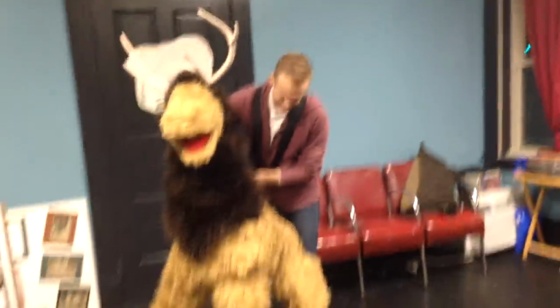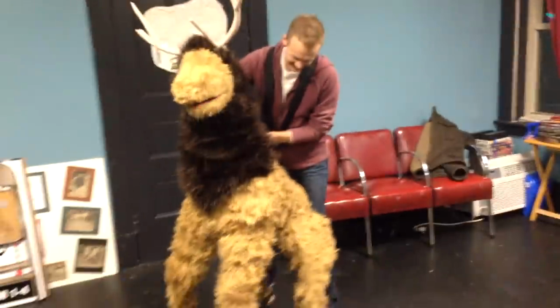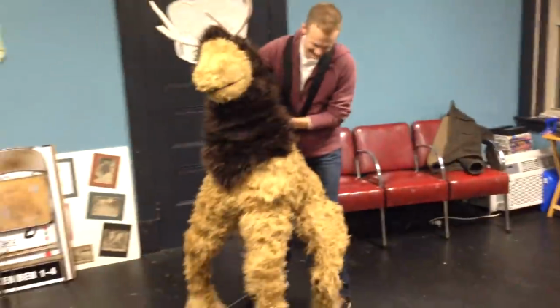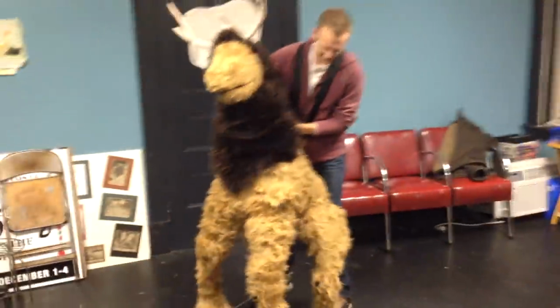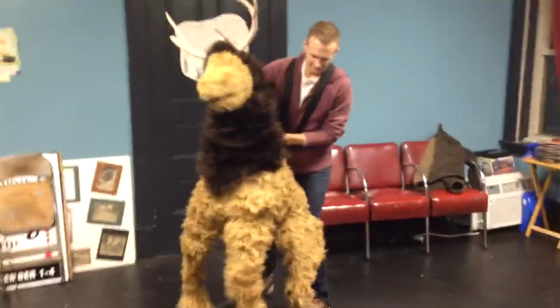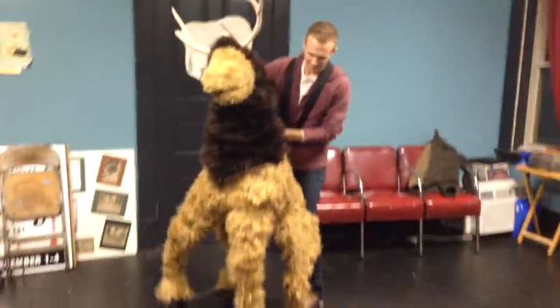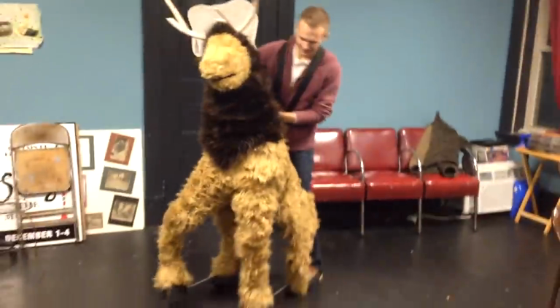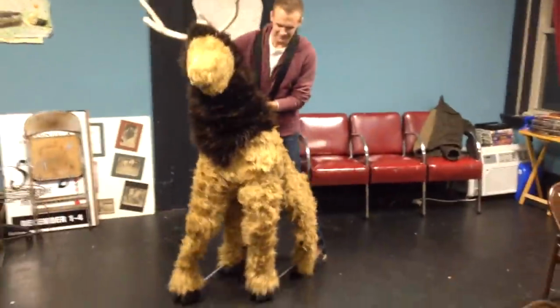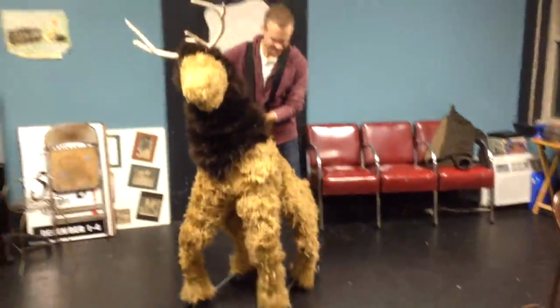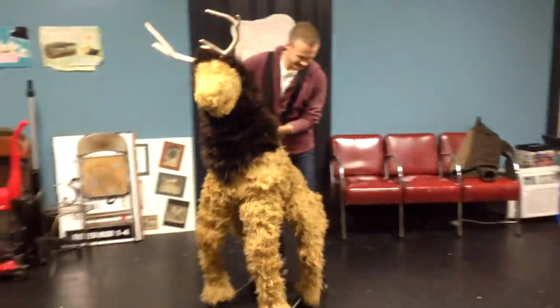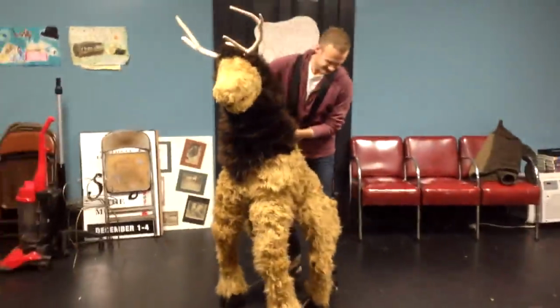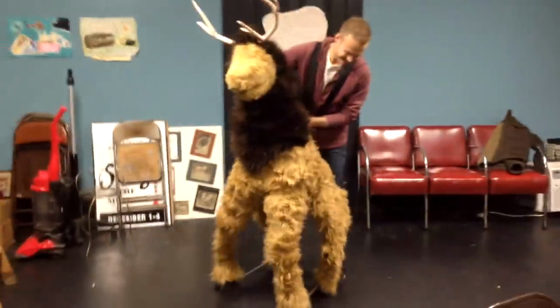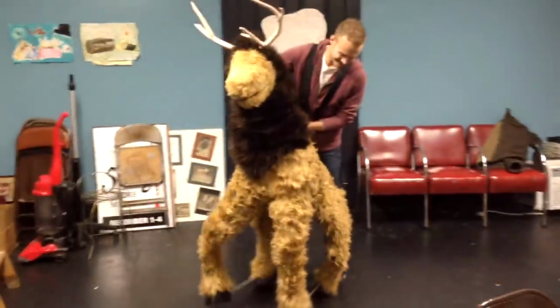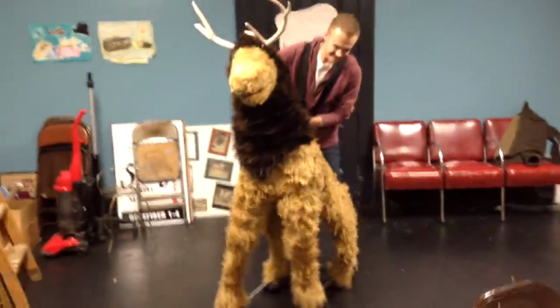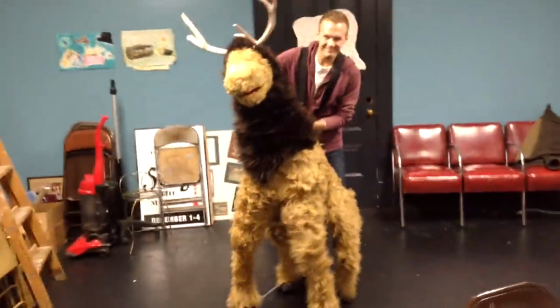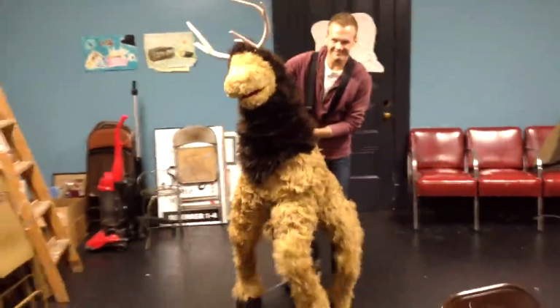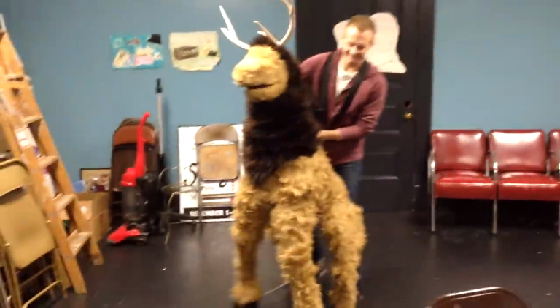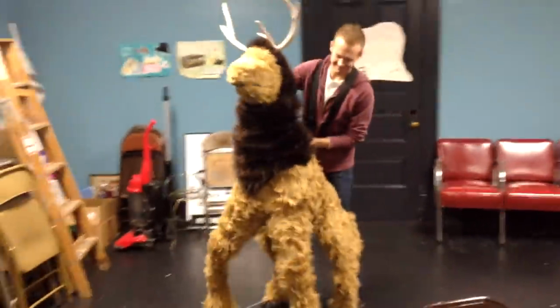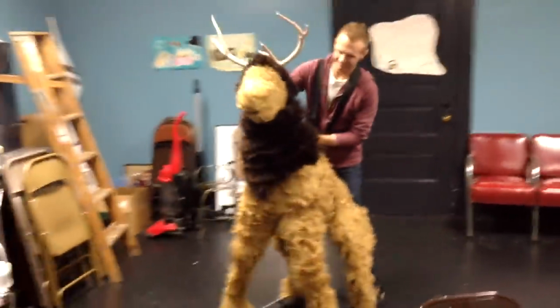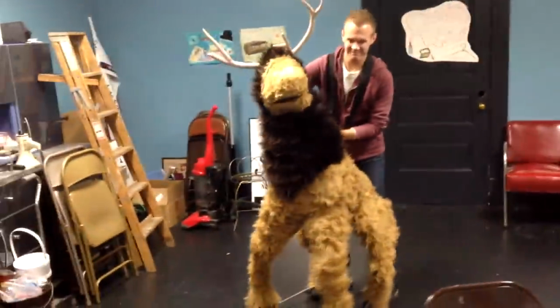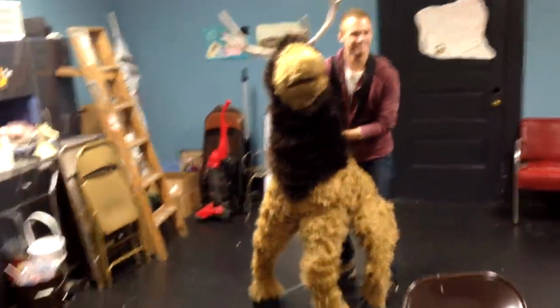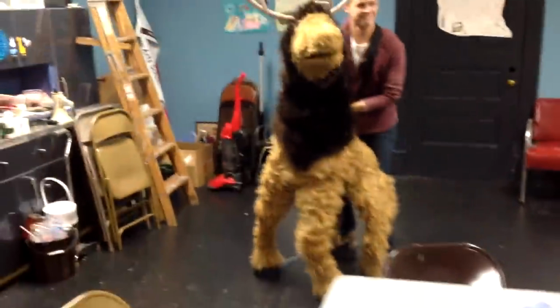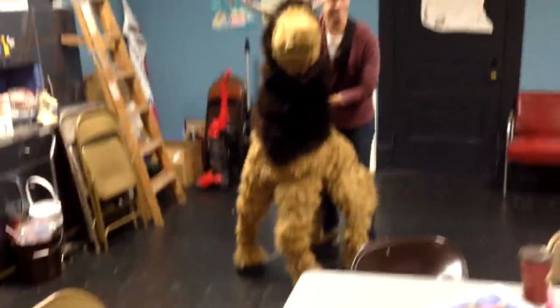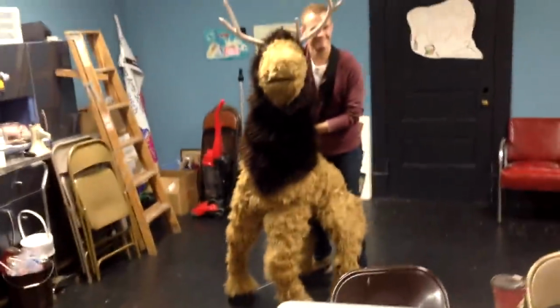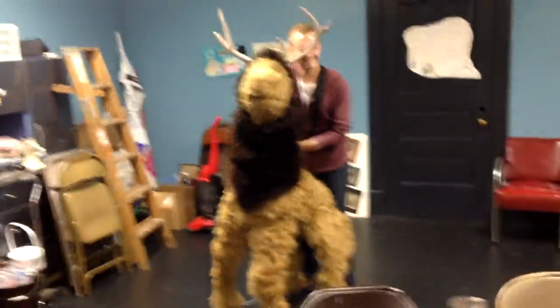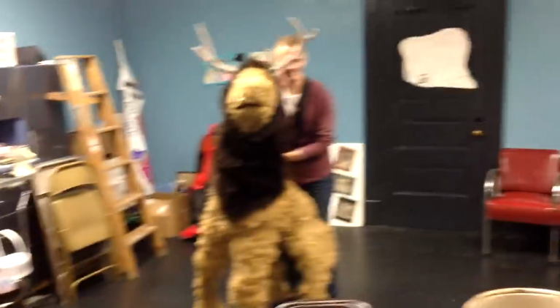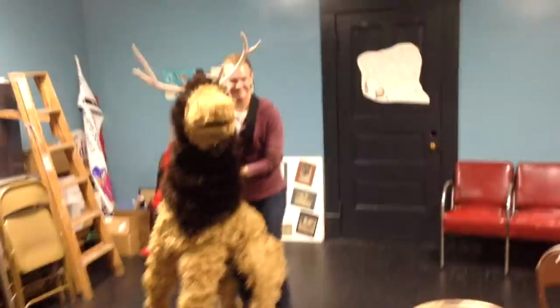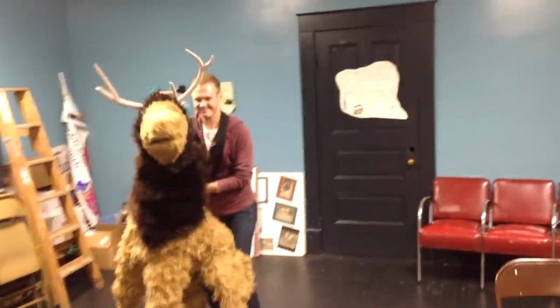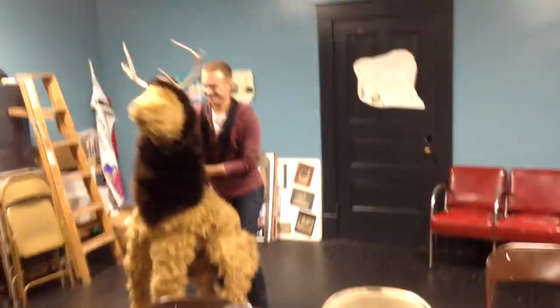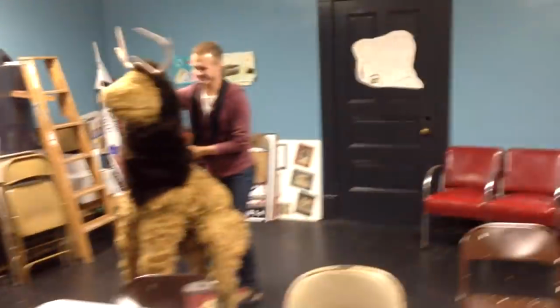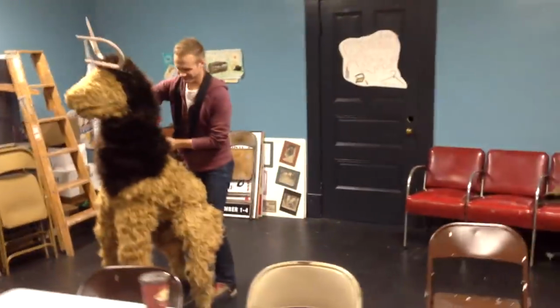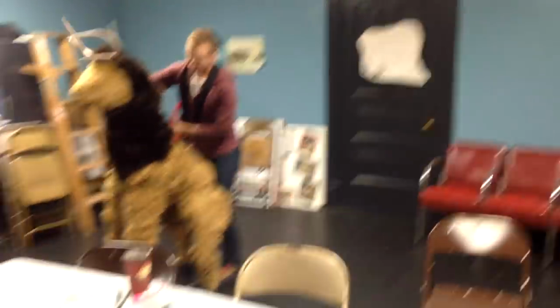And this is actor Matt using the puppet for the very first time. You can see he's definitely adjusting to it — but once you get the hang of it, it's like riding a bike.